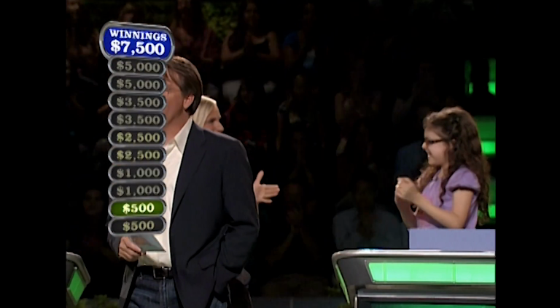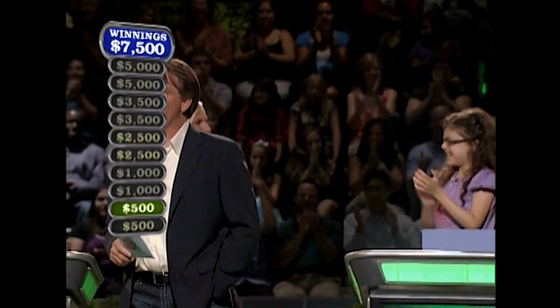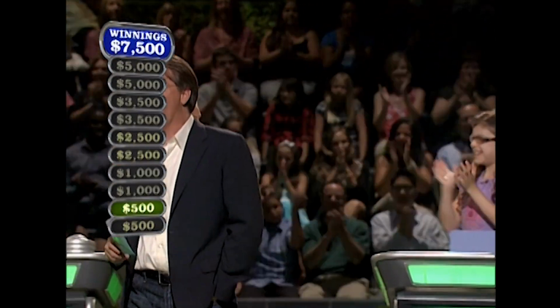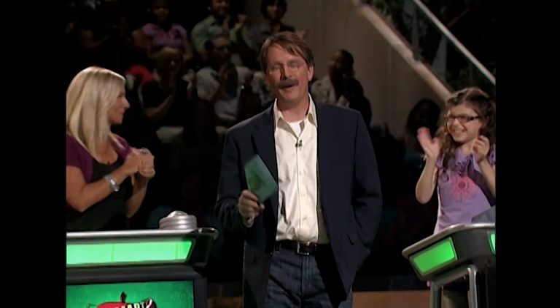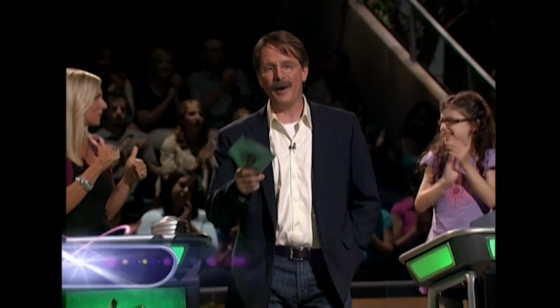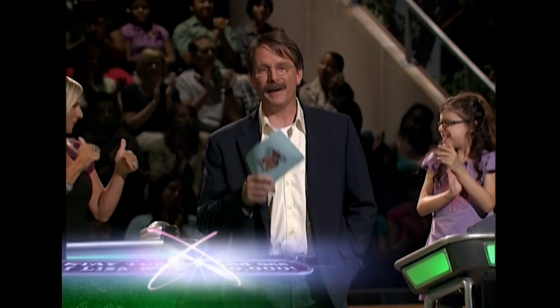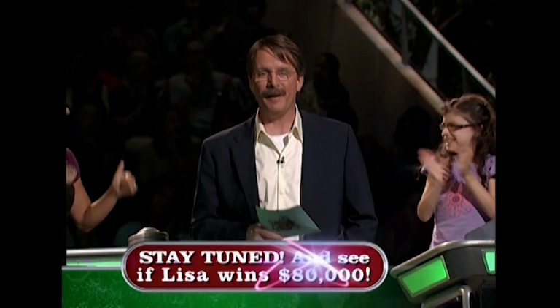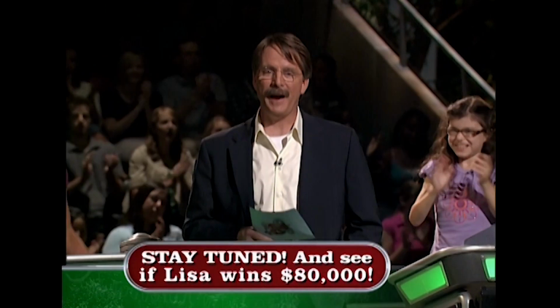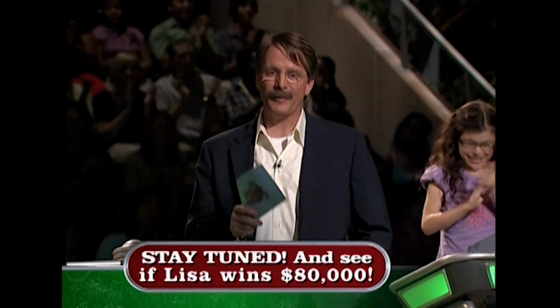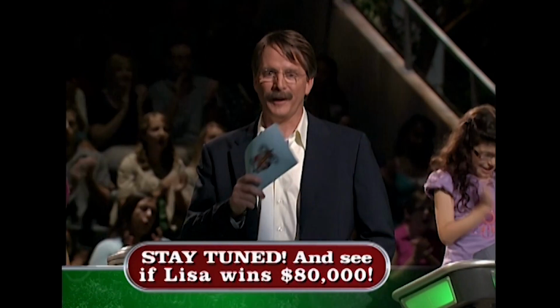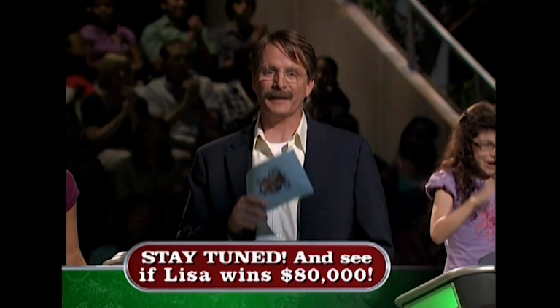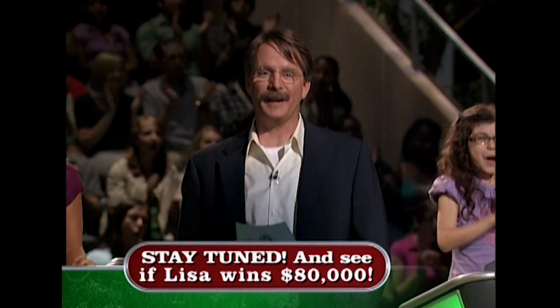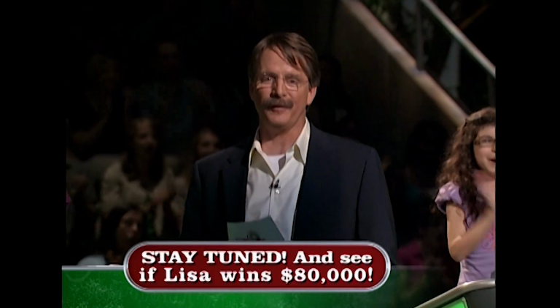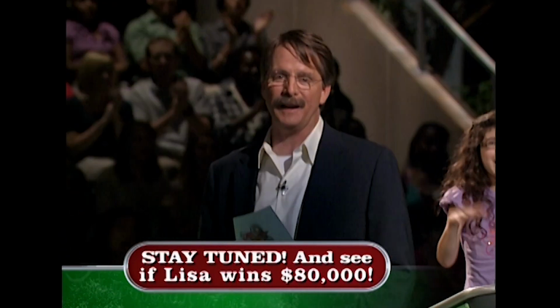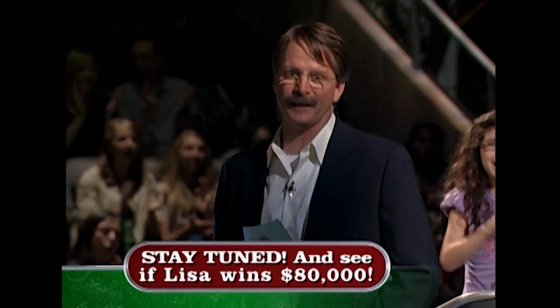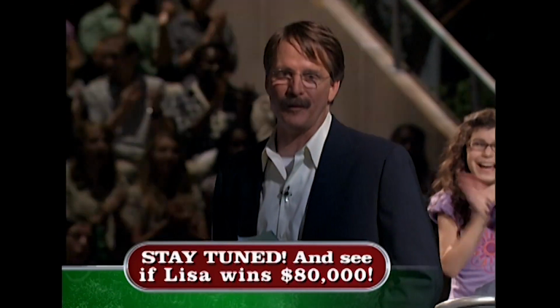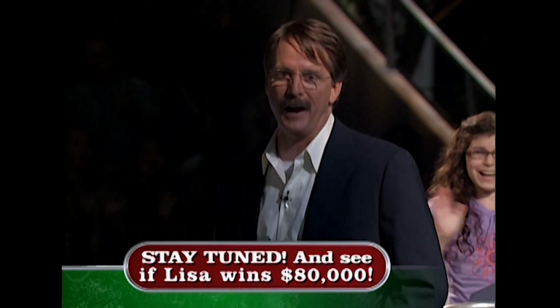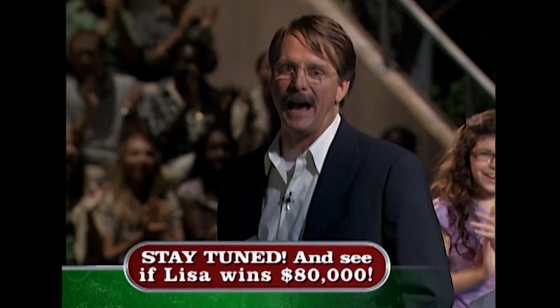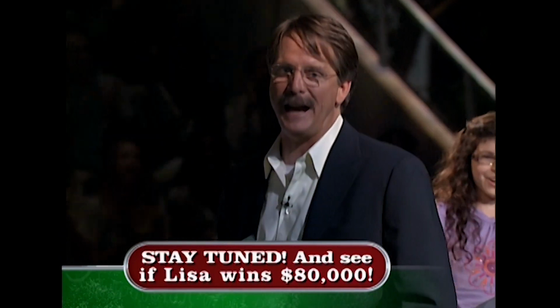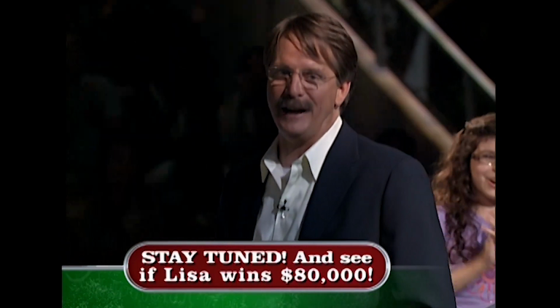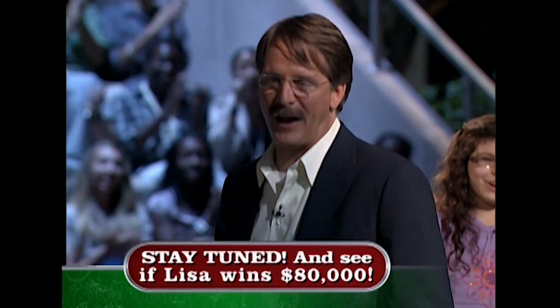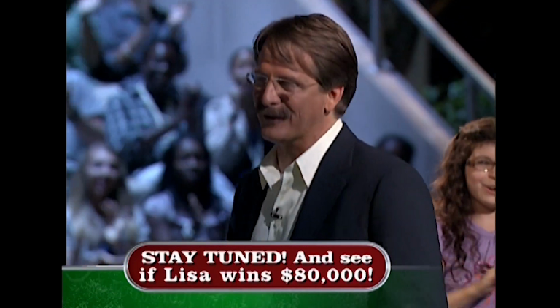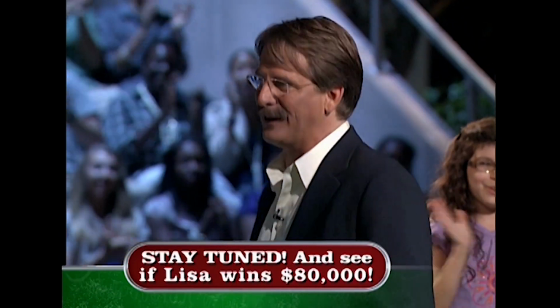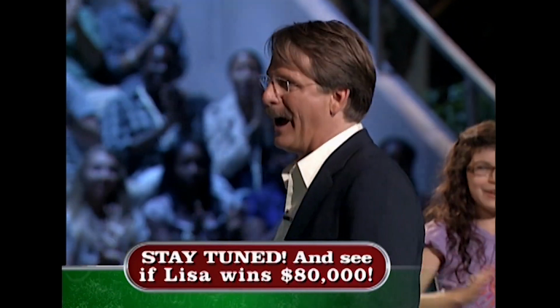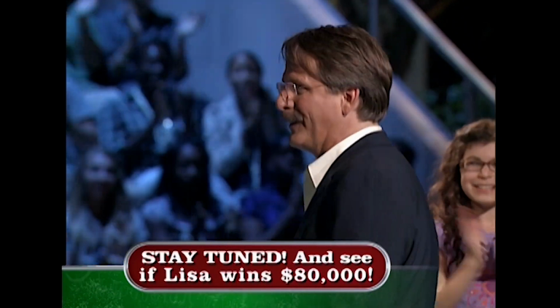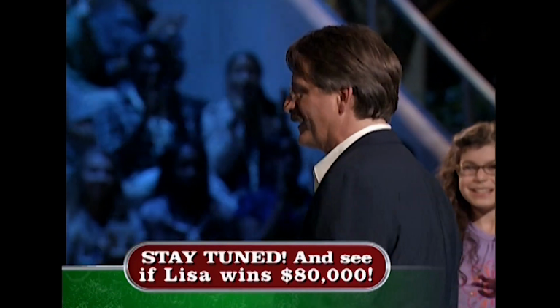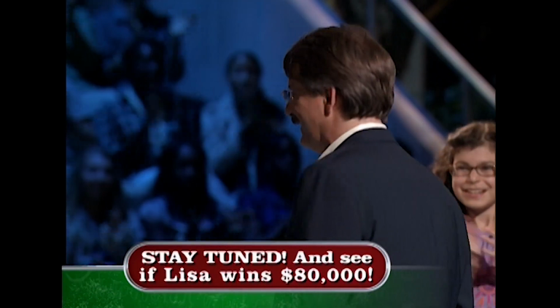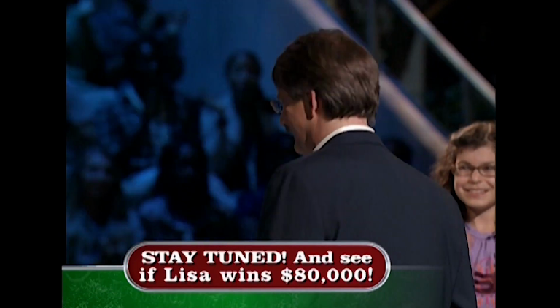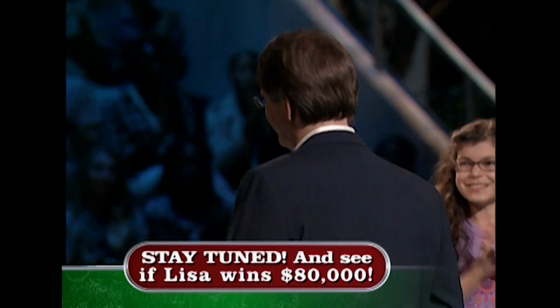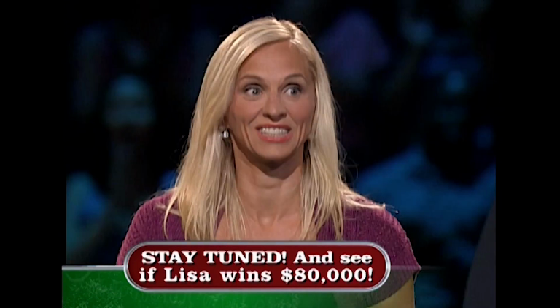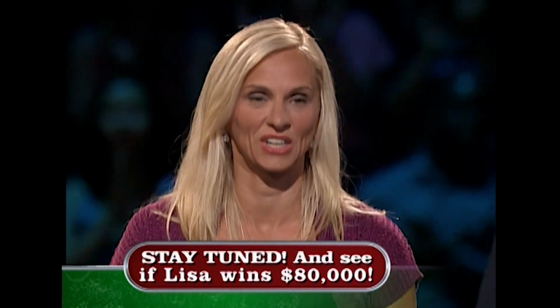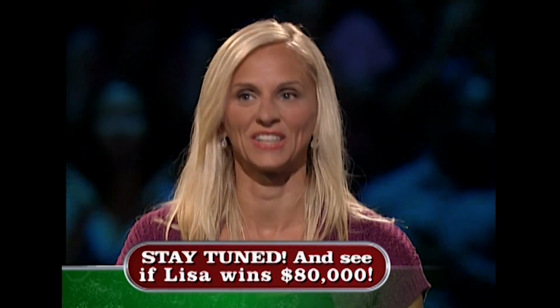Don't go away. When we come back, we're gonna see if Lisa can win $80,000. Good job.